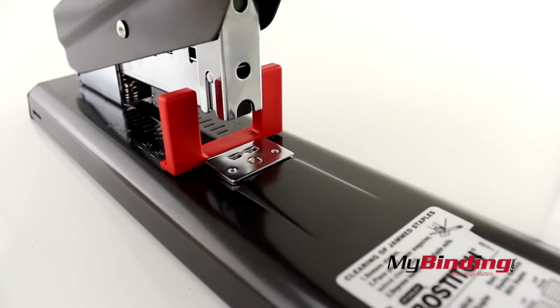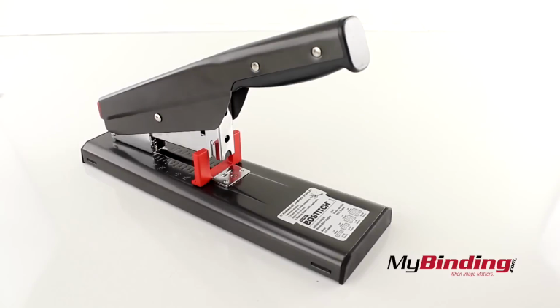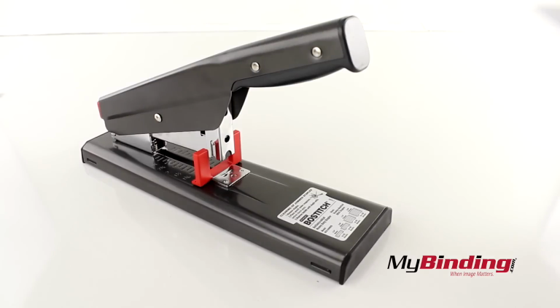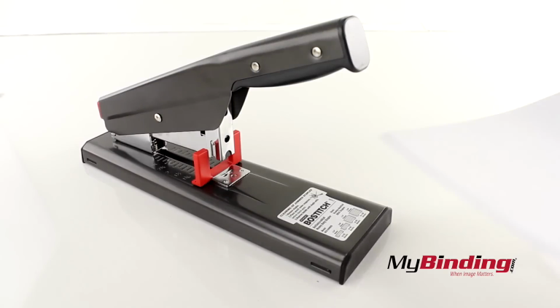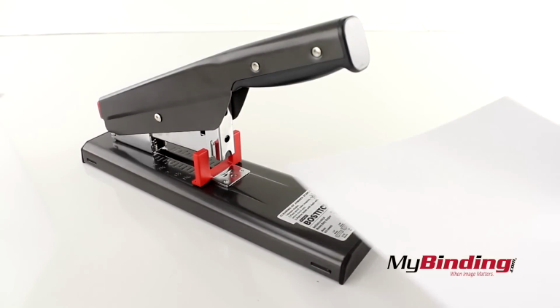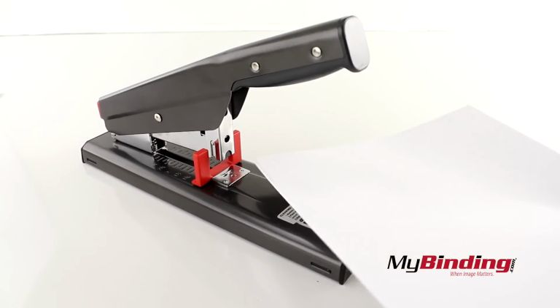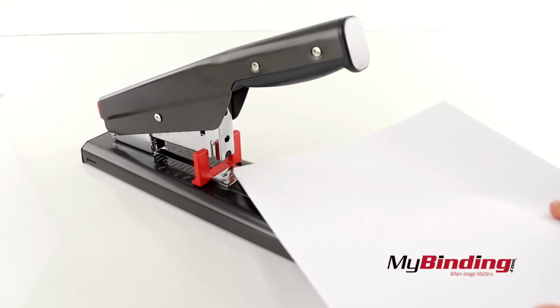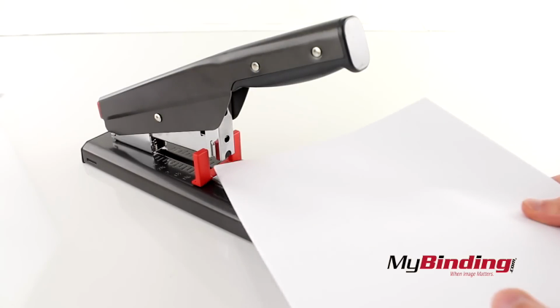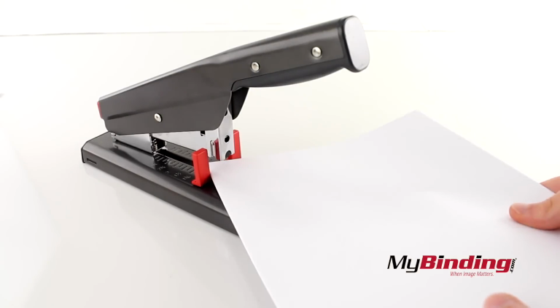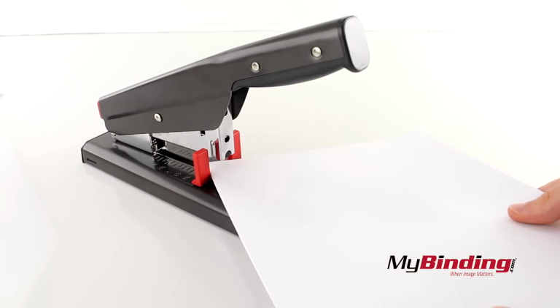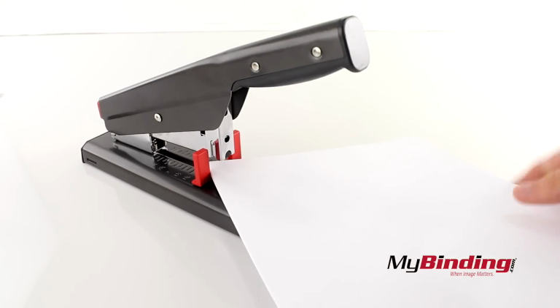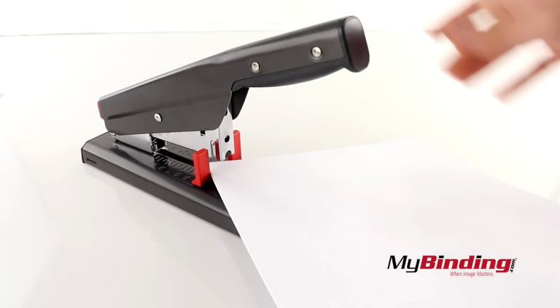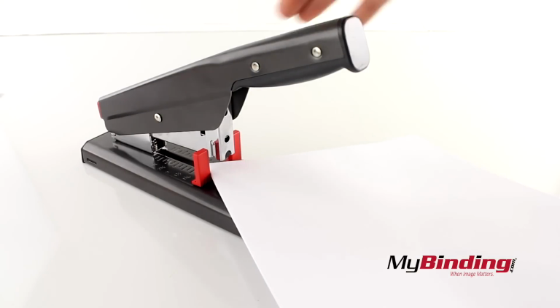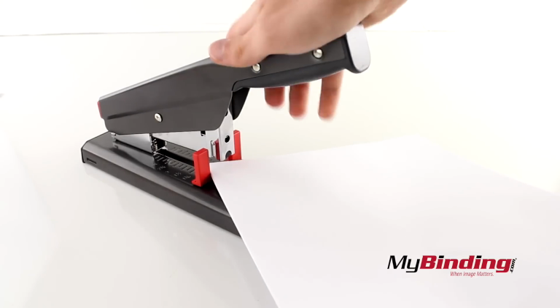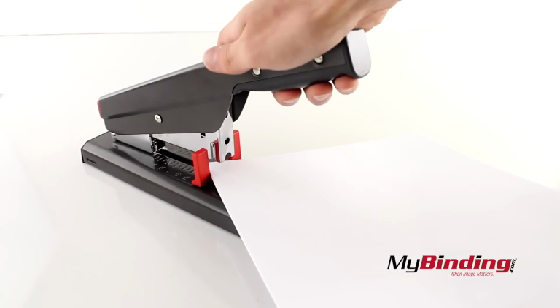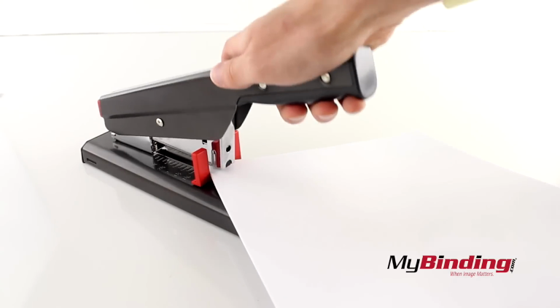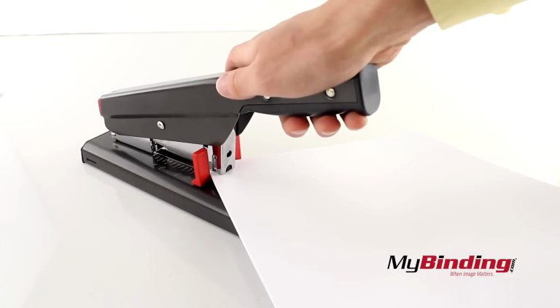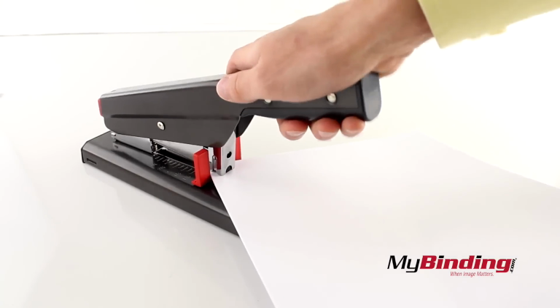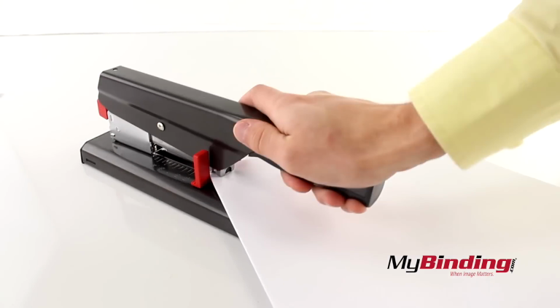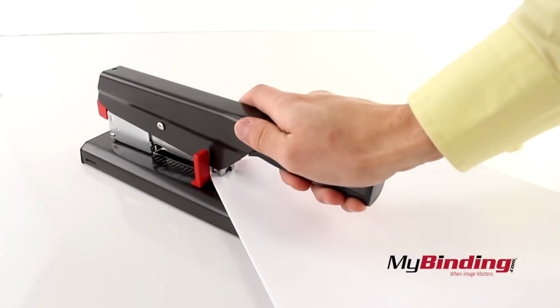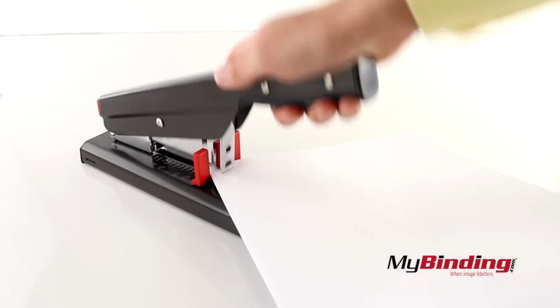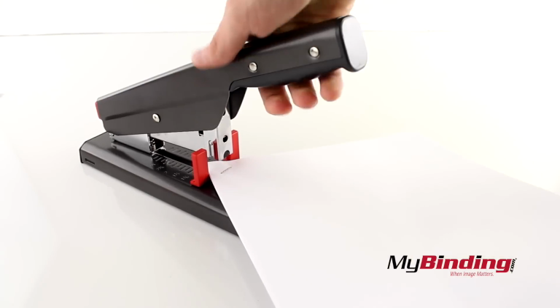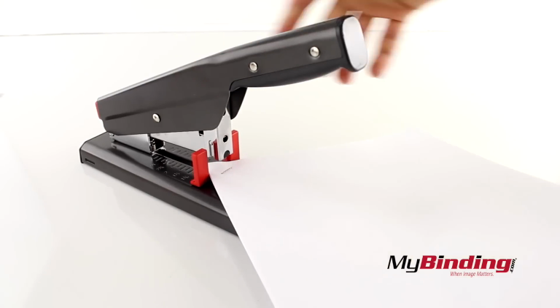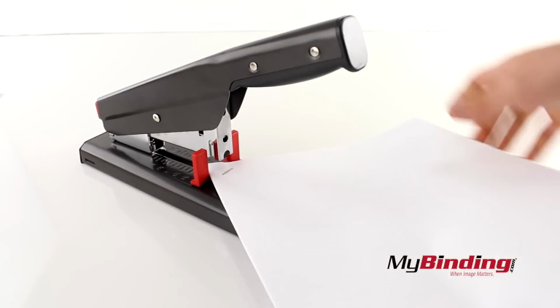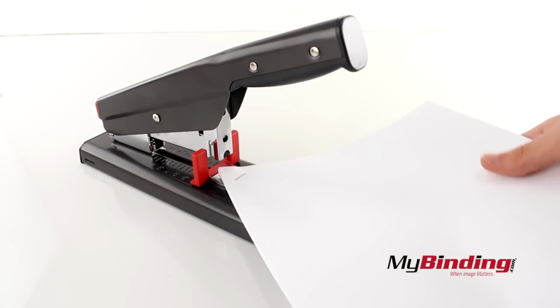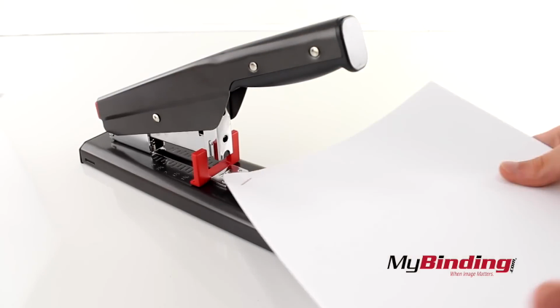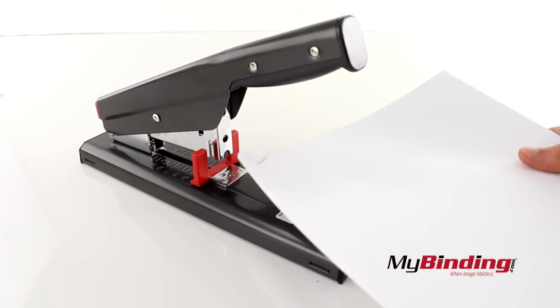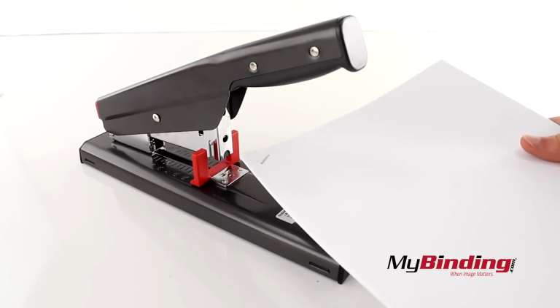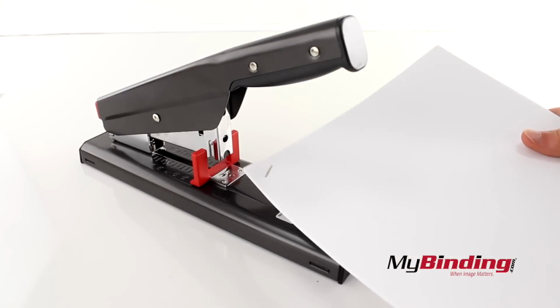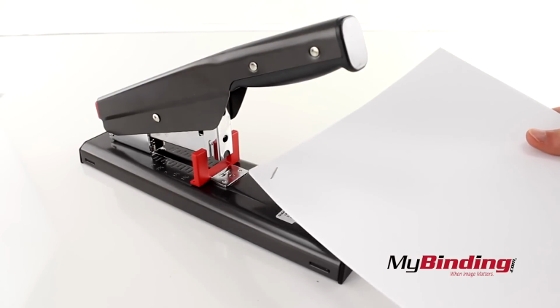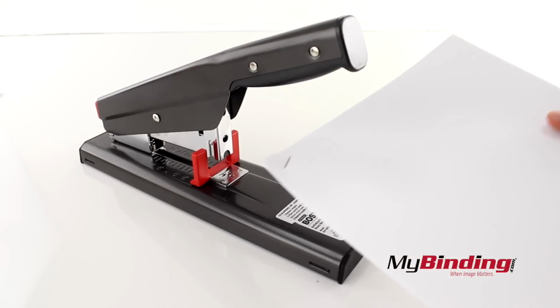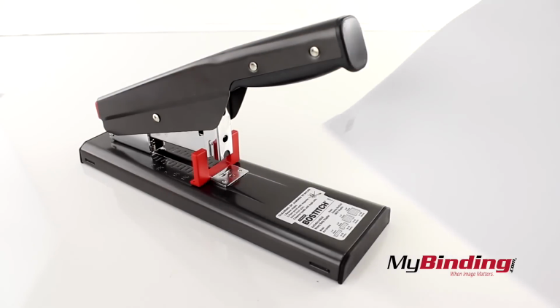Now it's time to staple your project together — and with less germs growing on the handle.